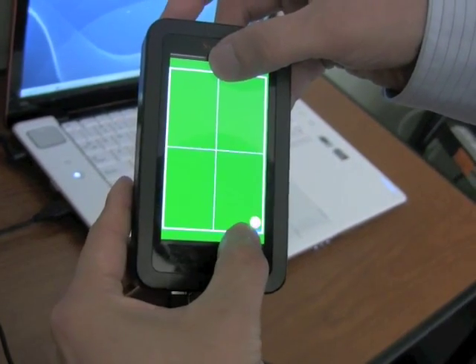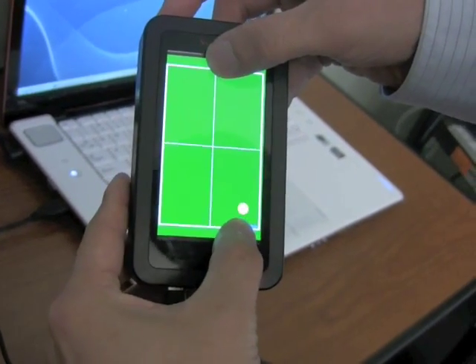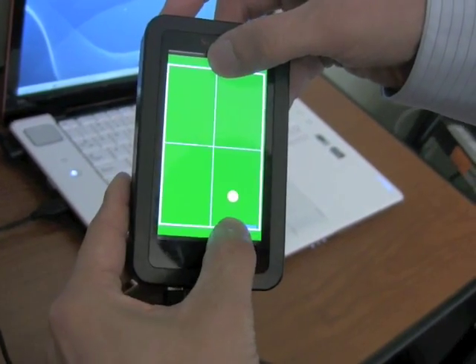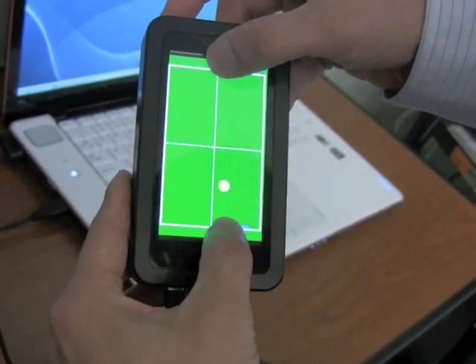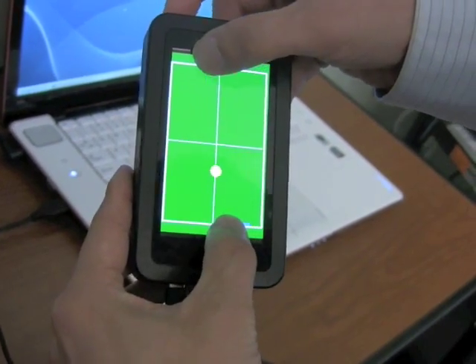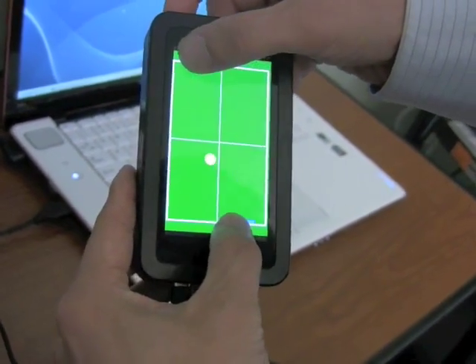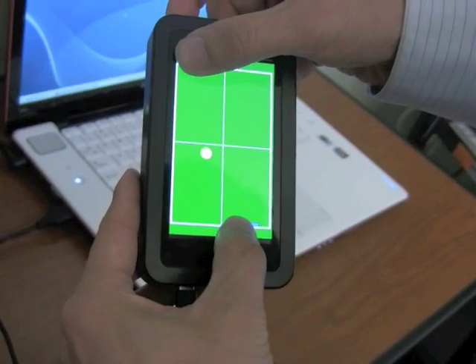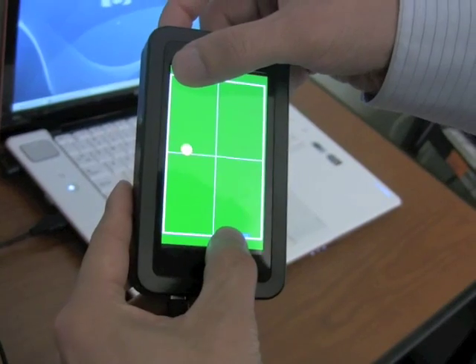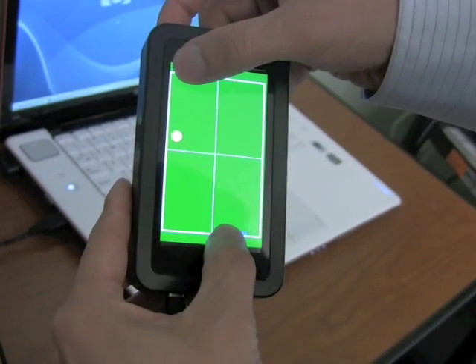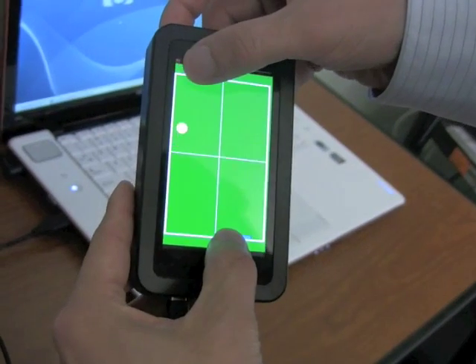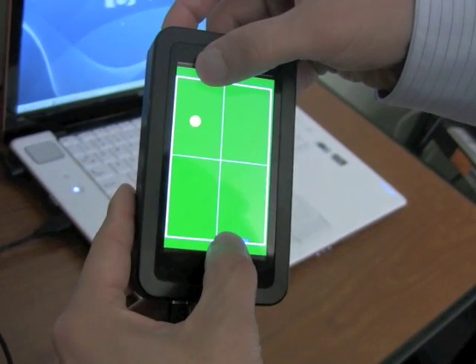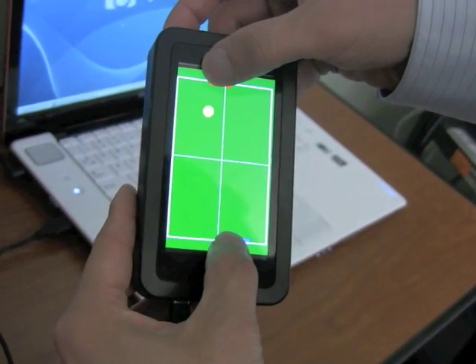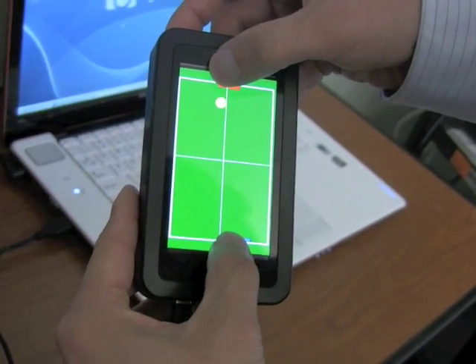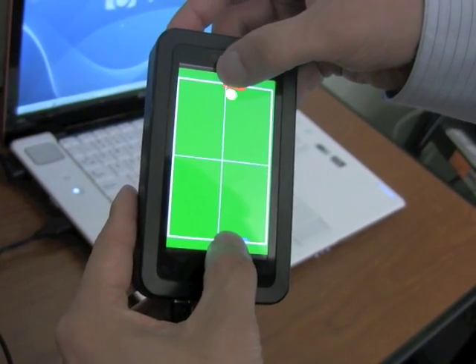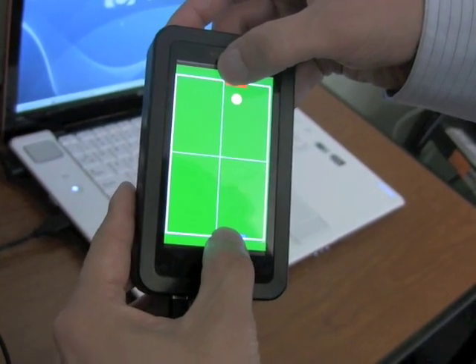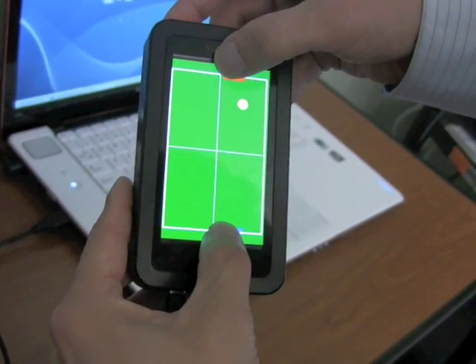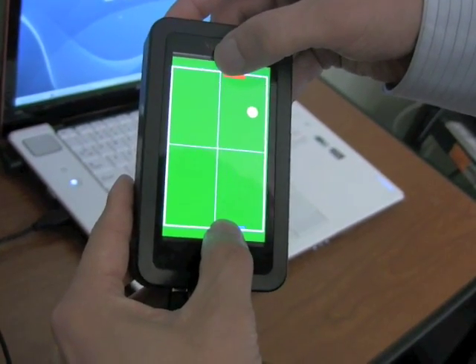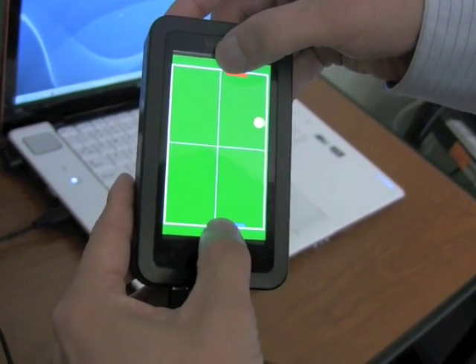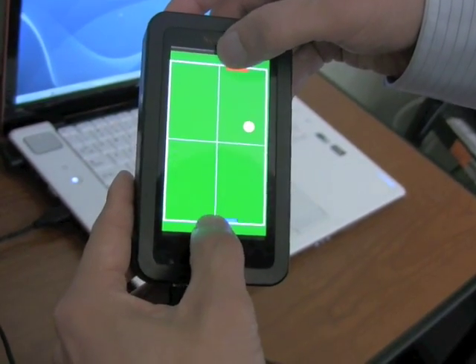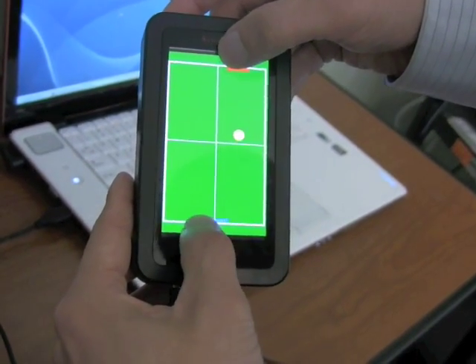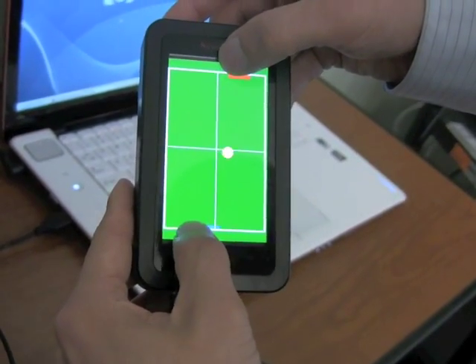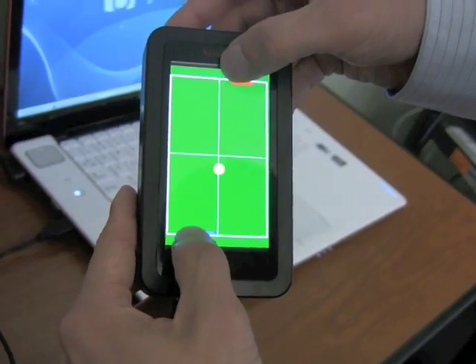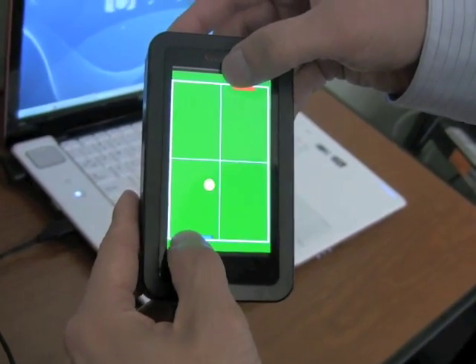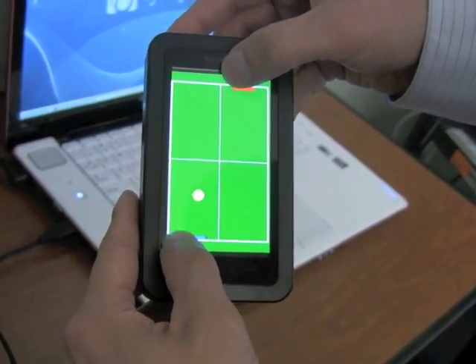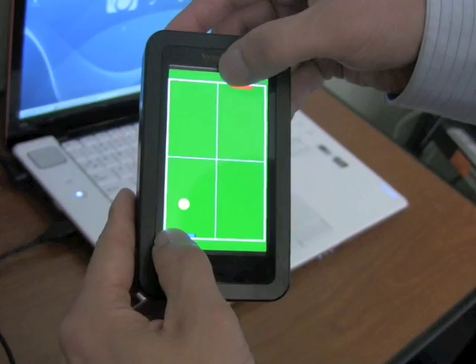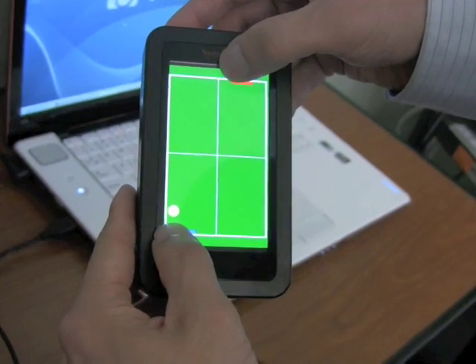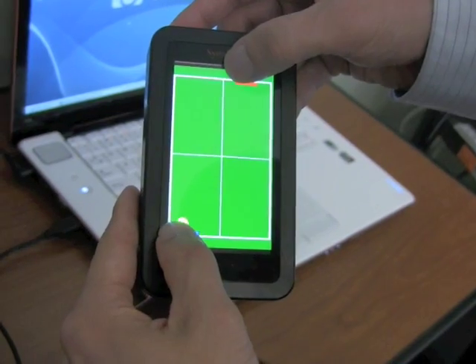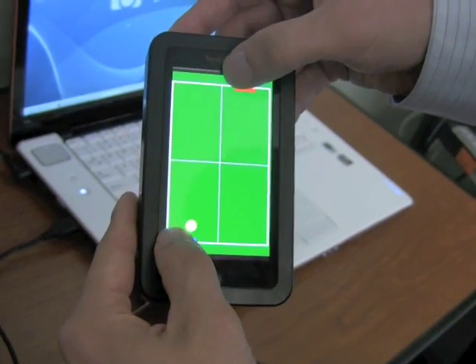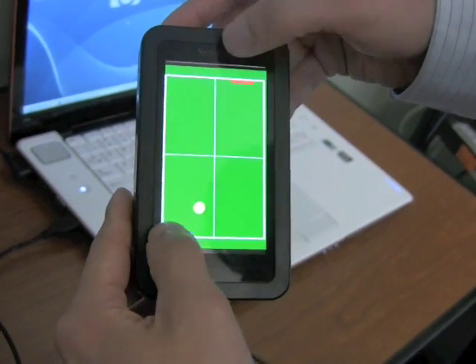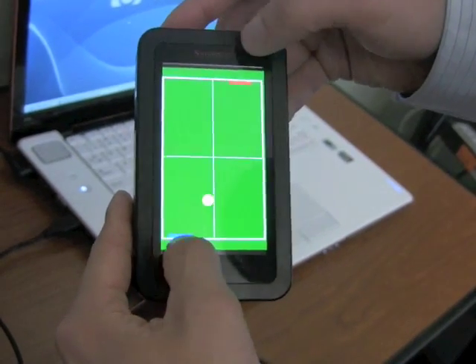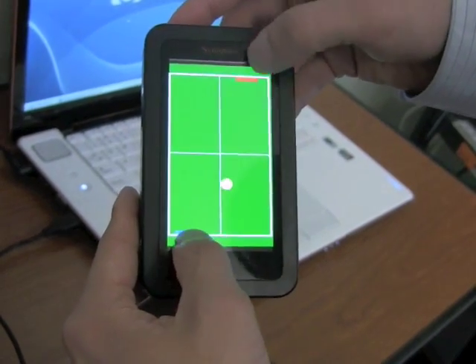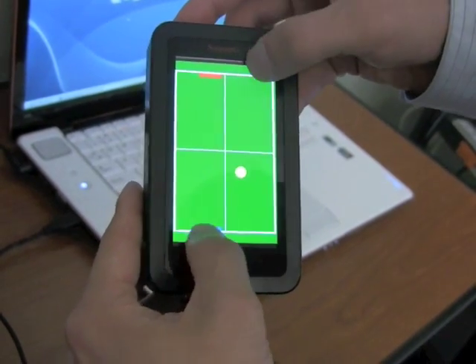So that was like two people playing at once, essentially. Yes, exactly.